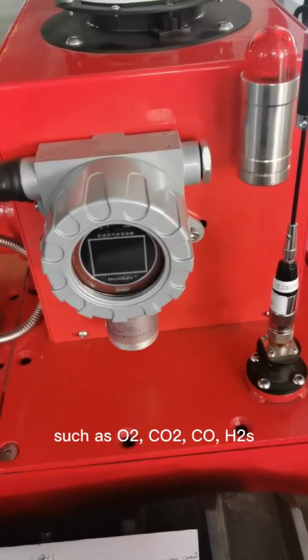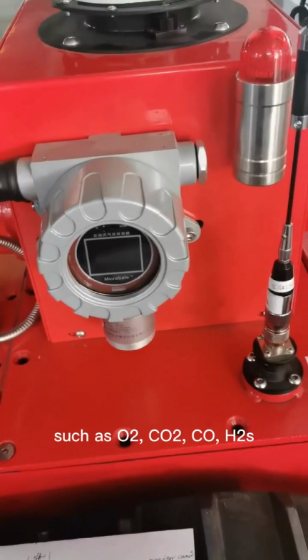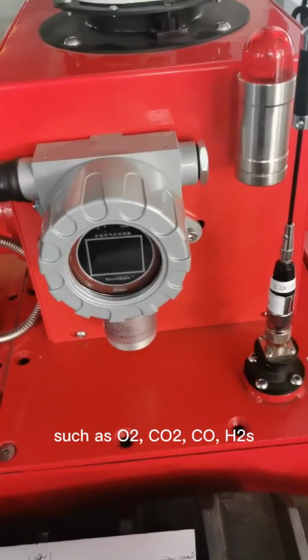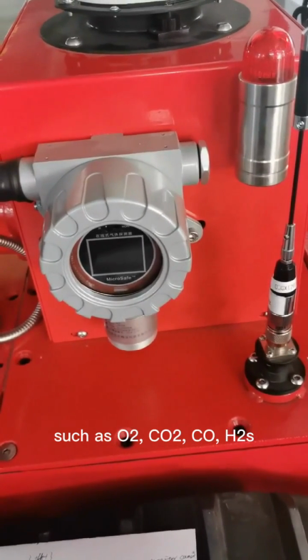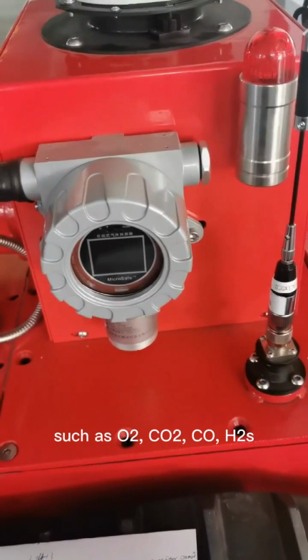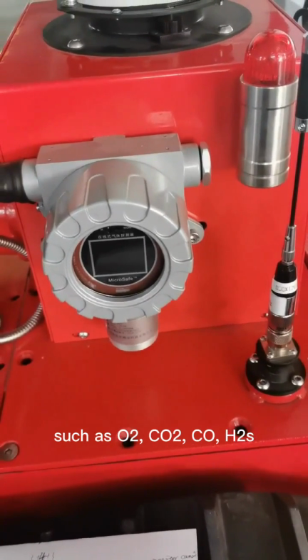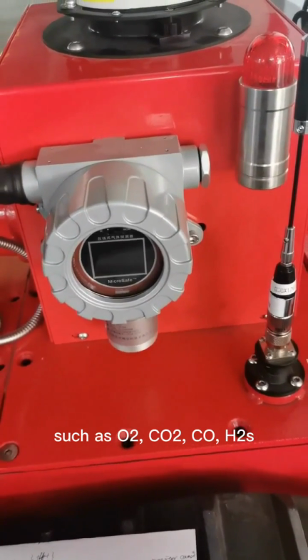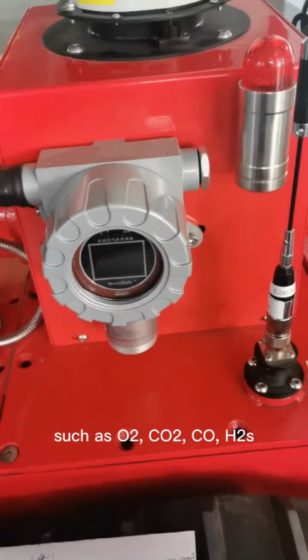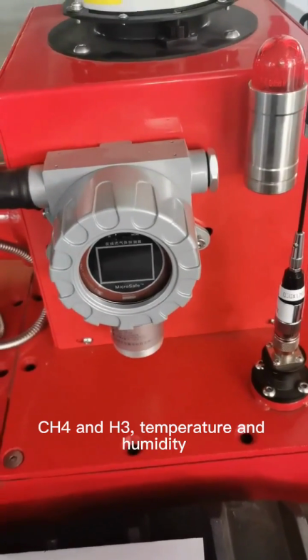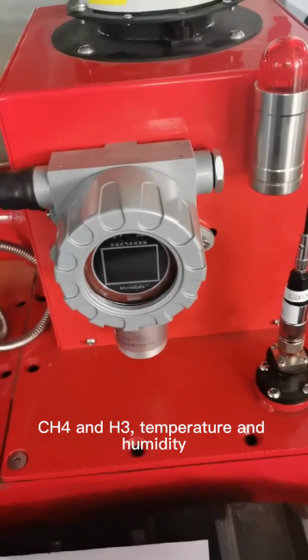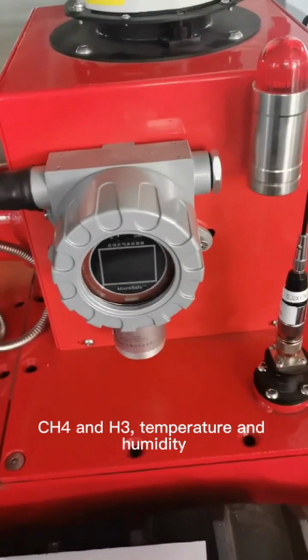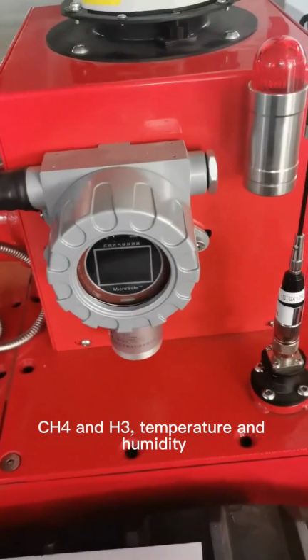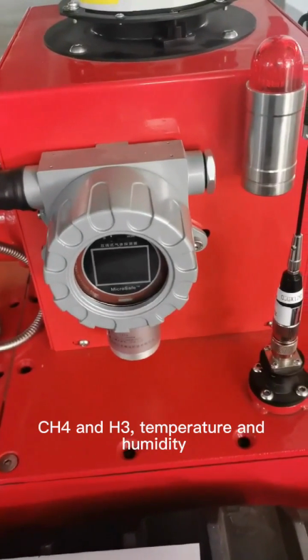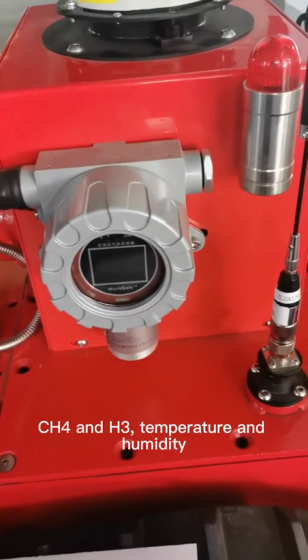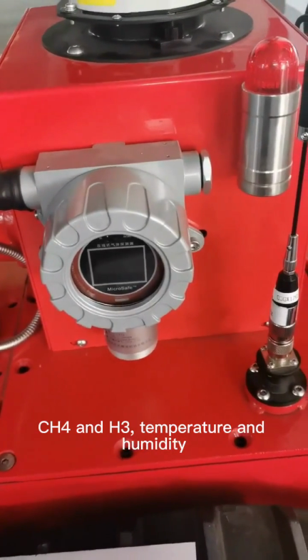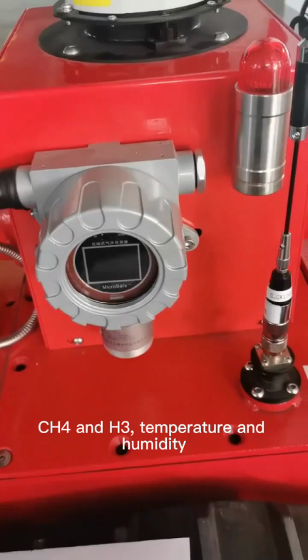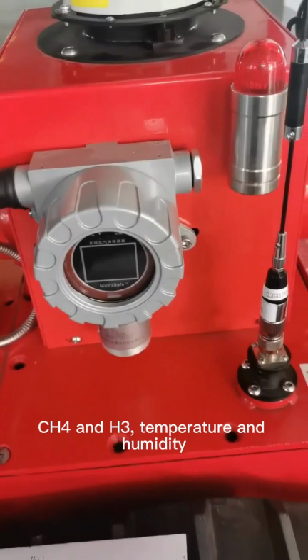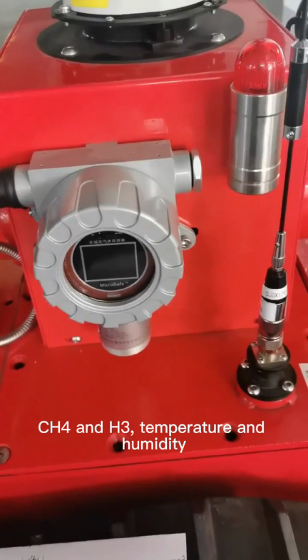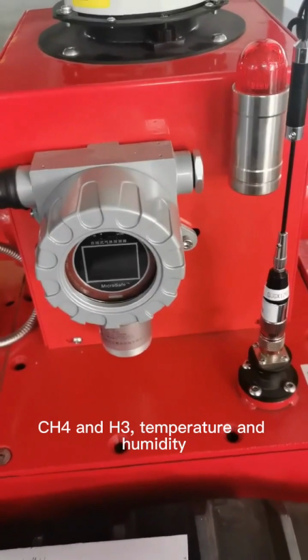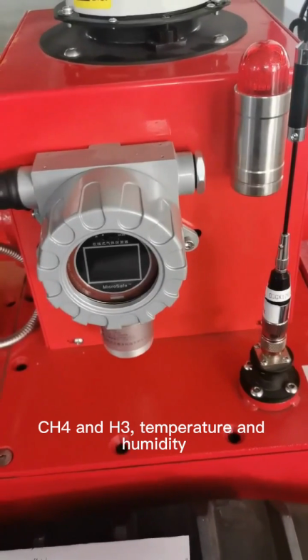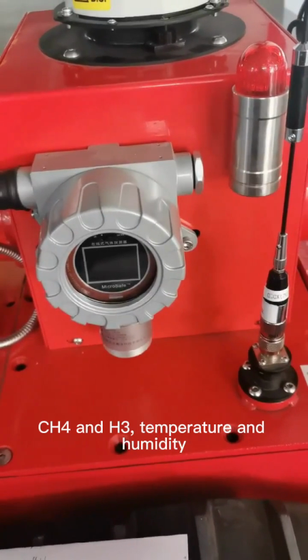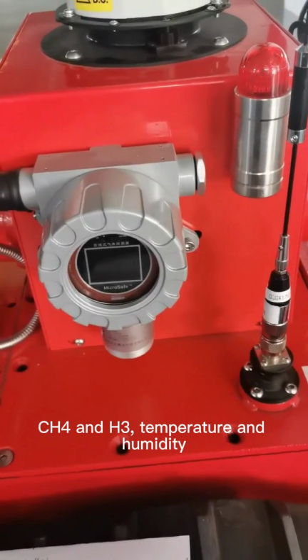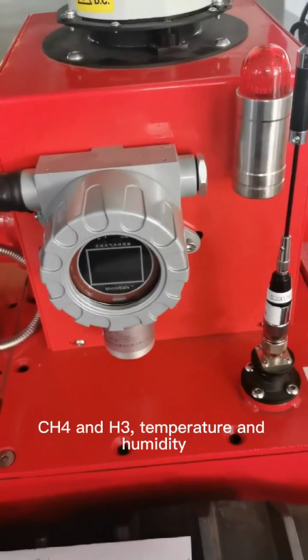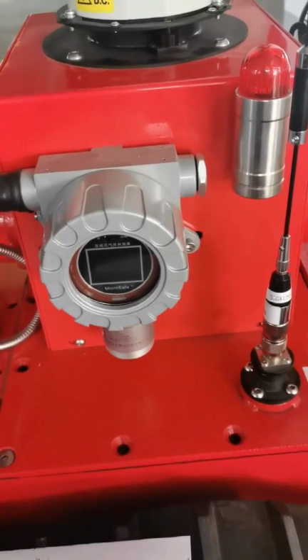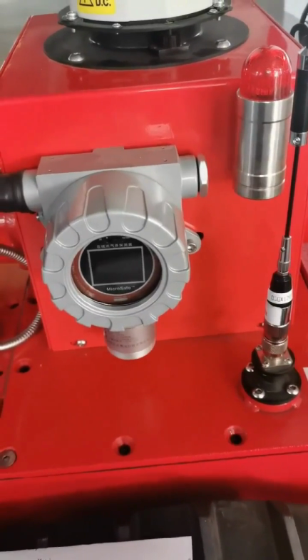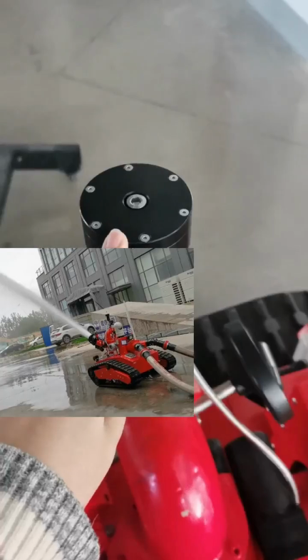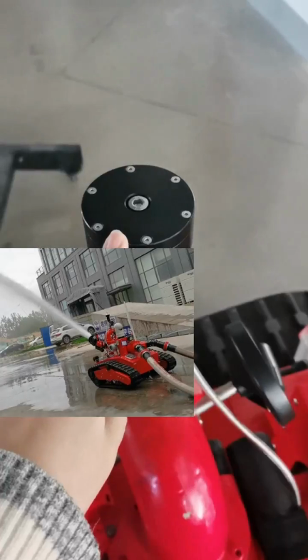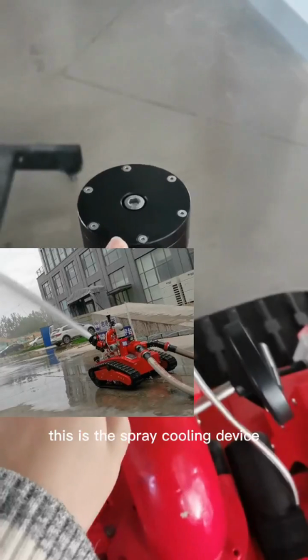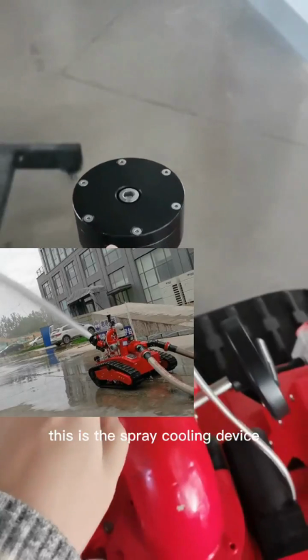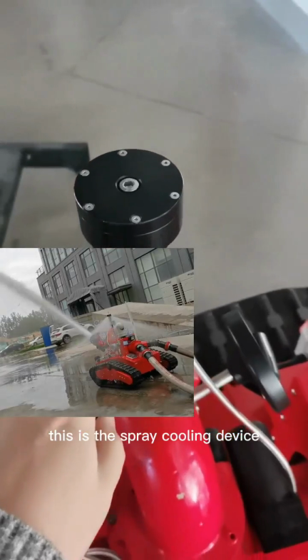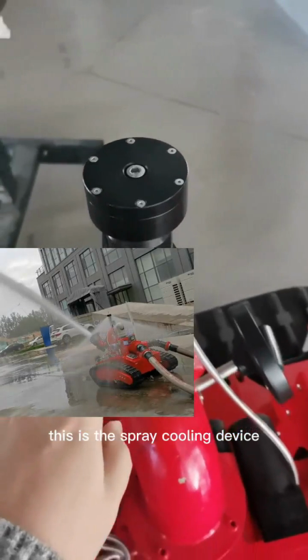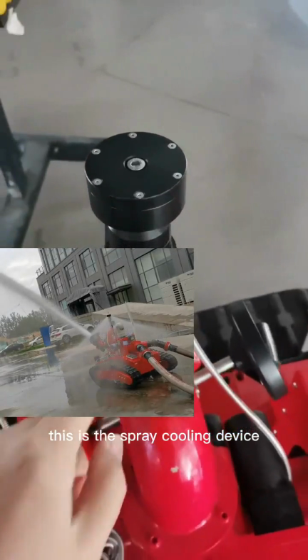The detector supports multiple gas types including CO, CO2, temperature, and humidity monitoring. This is the spray cooling system.